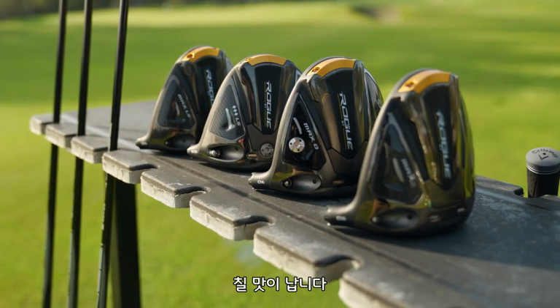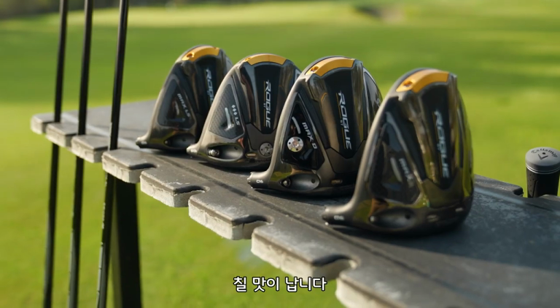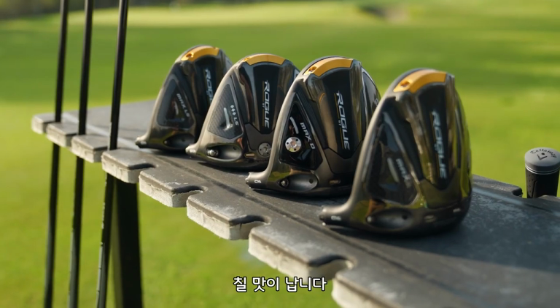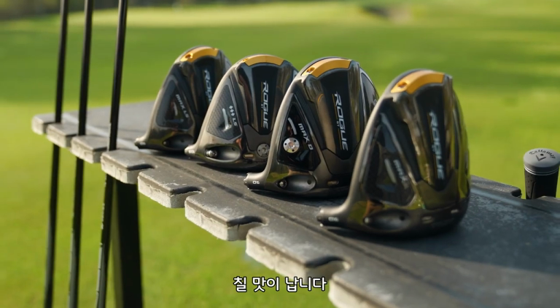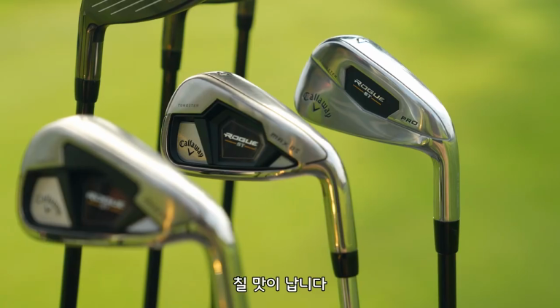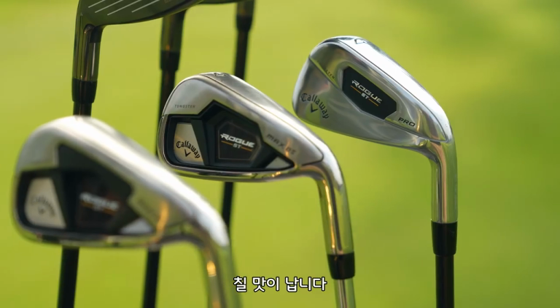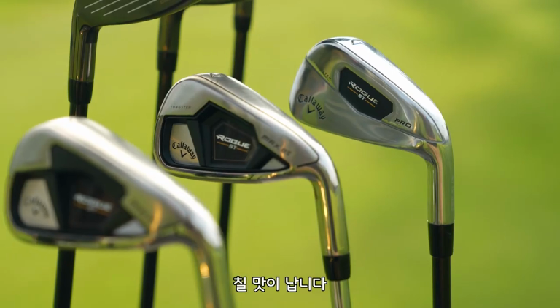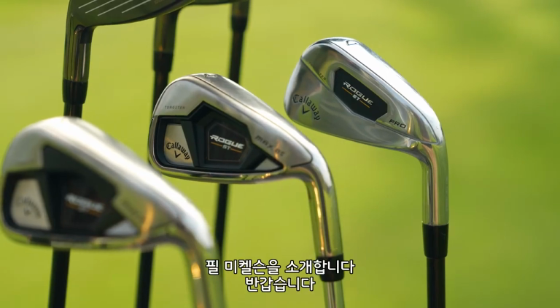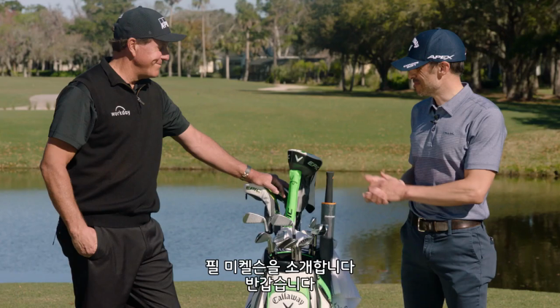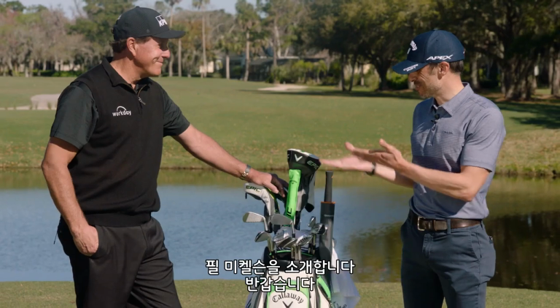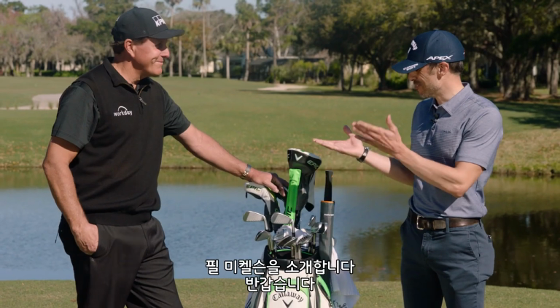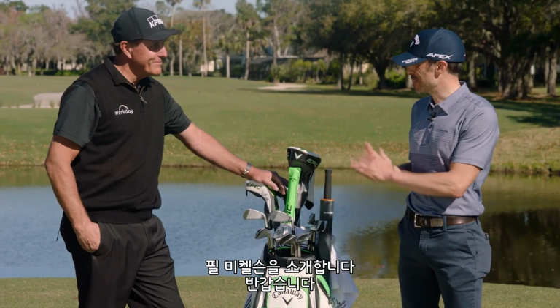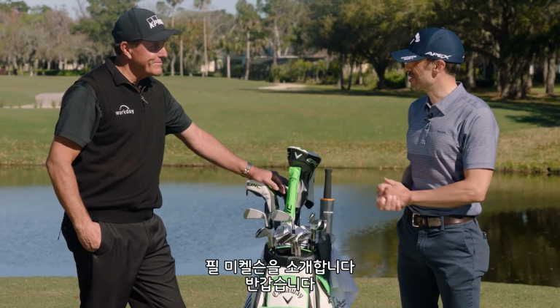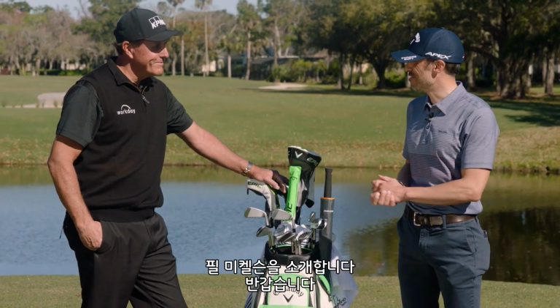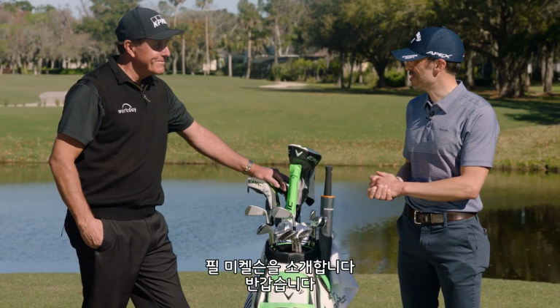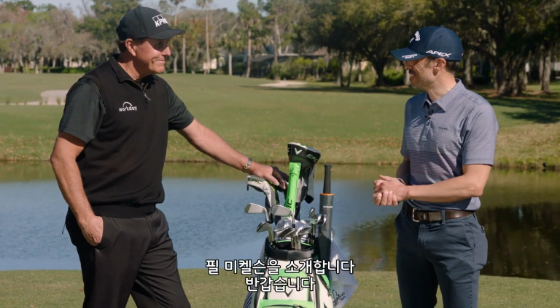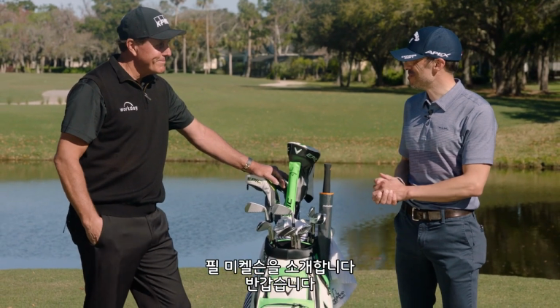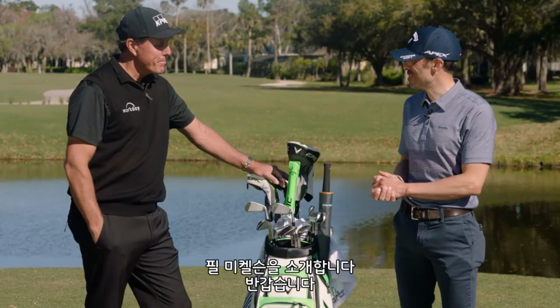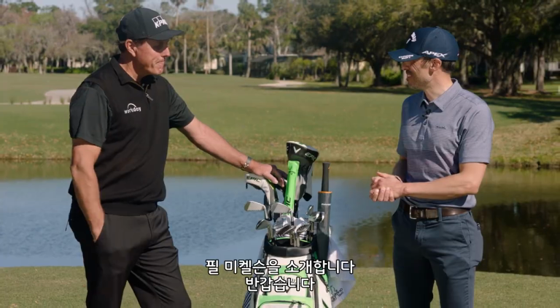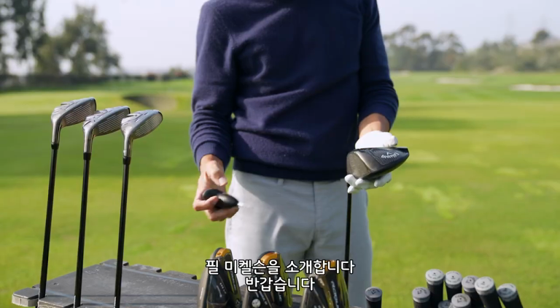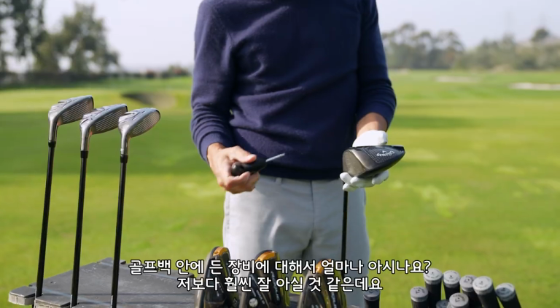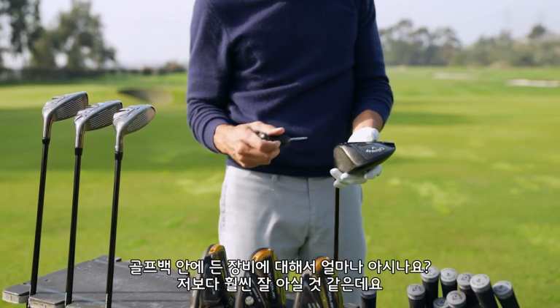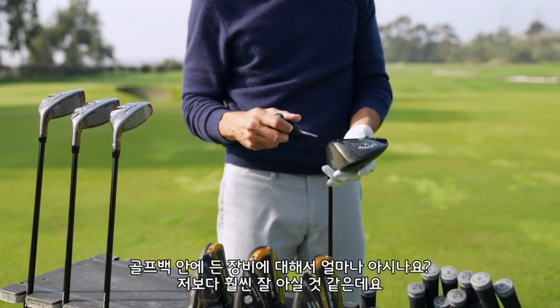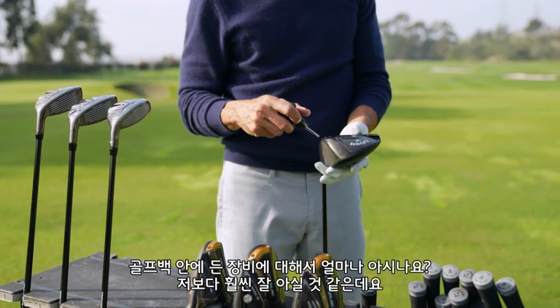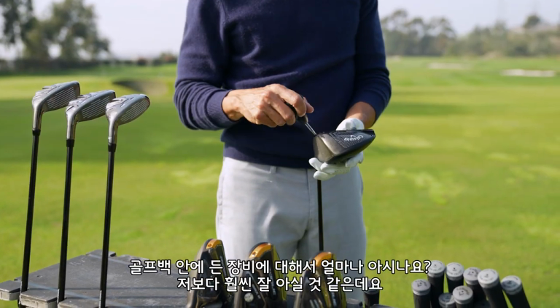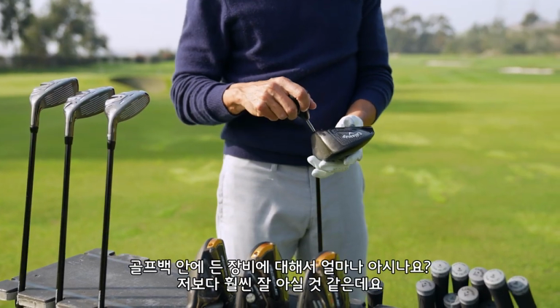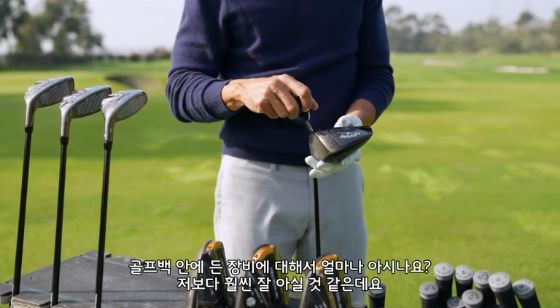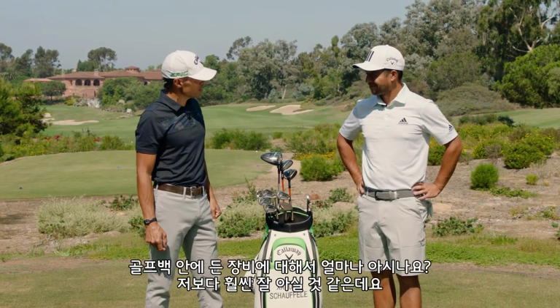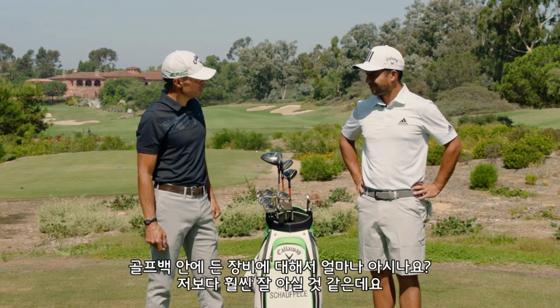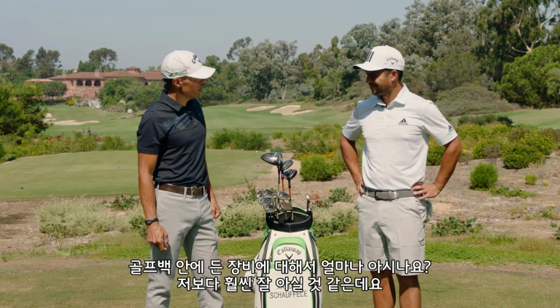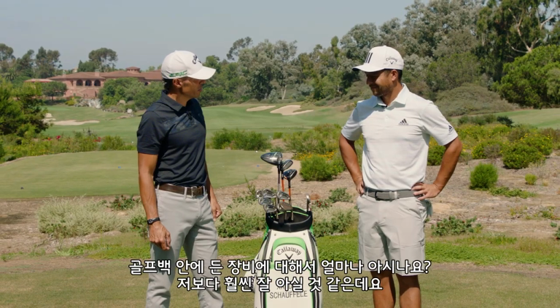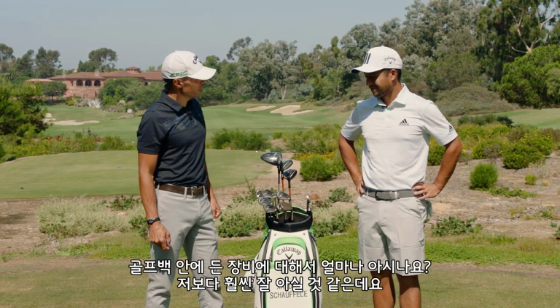It's actually a lot of fun to hit. This is Mr. Phil Mickelson. Phil, it's nice to meet you.